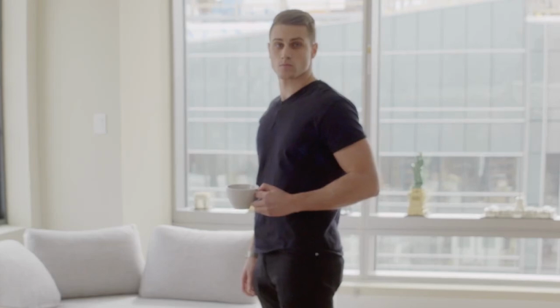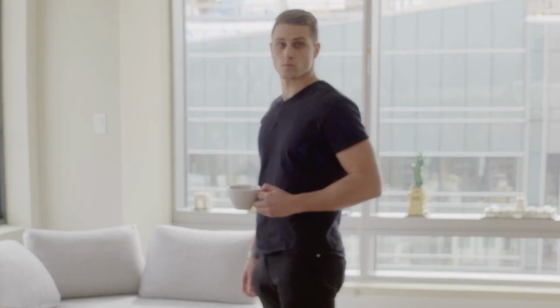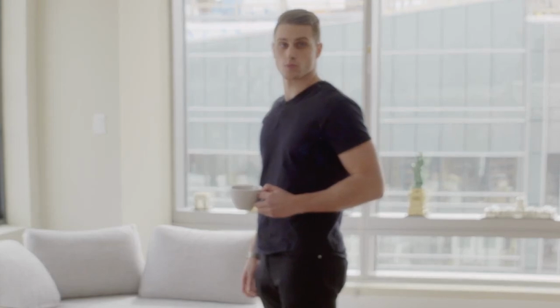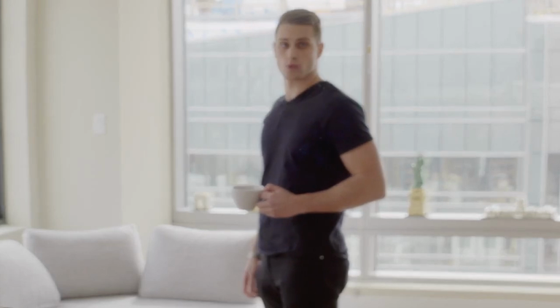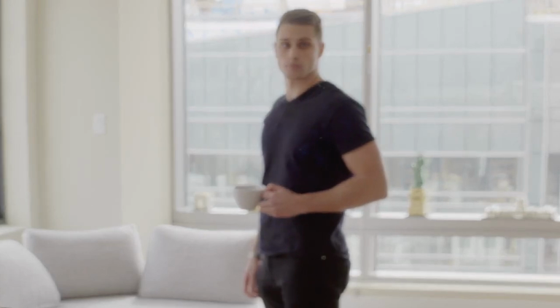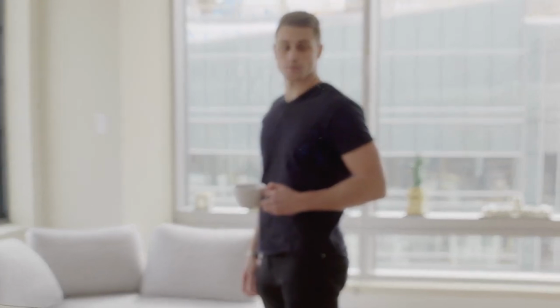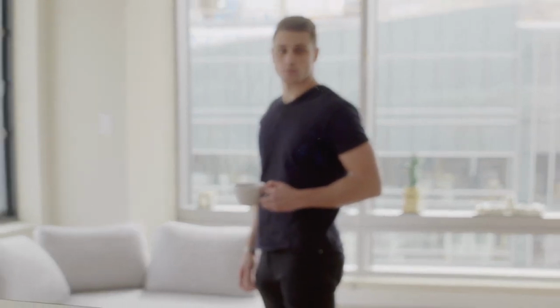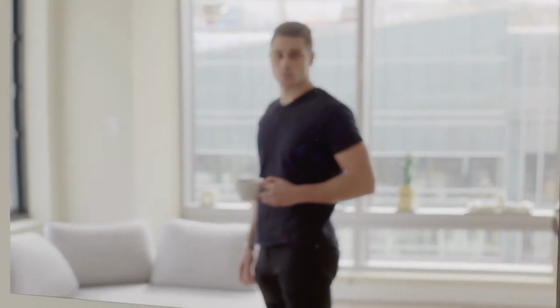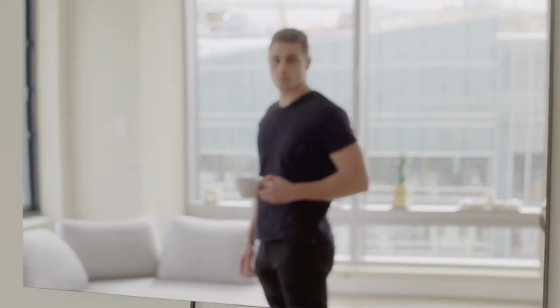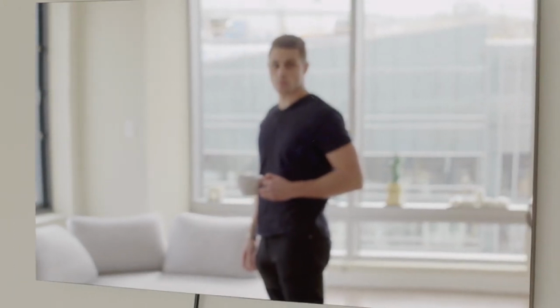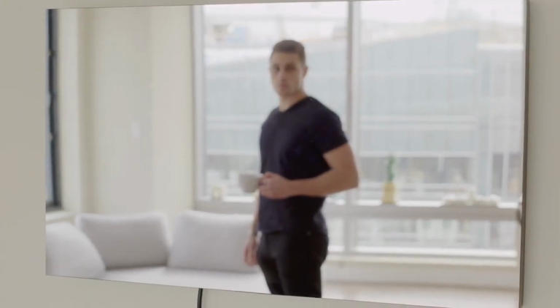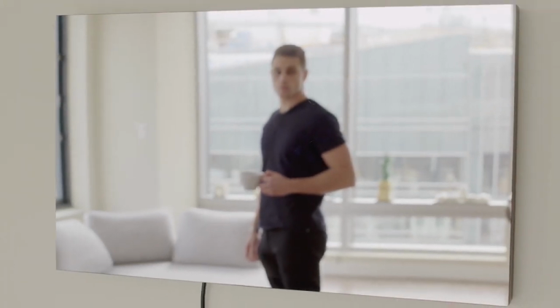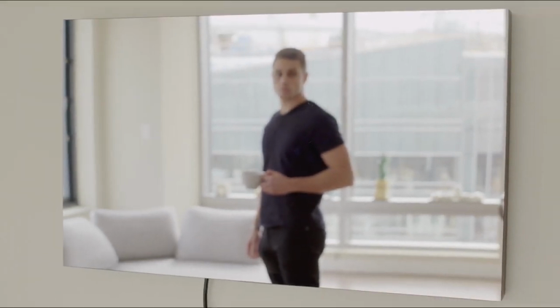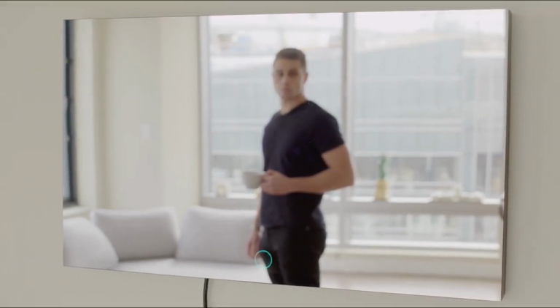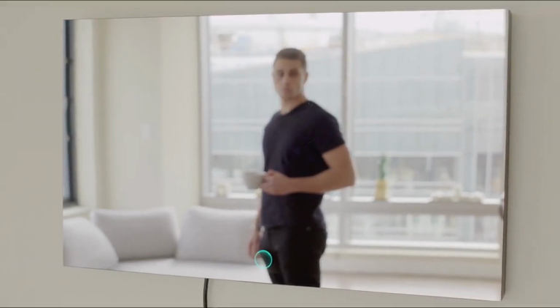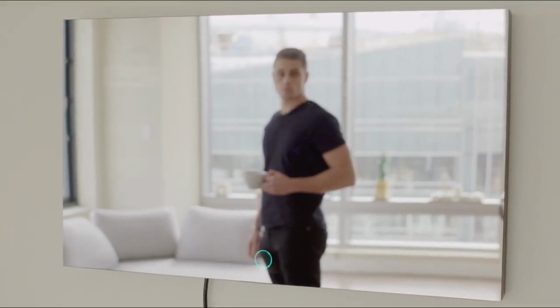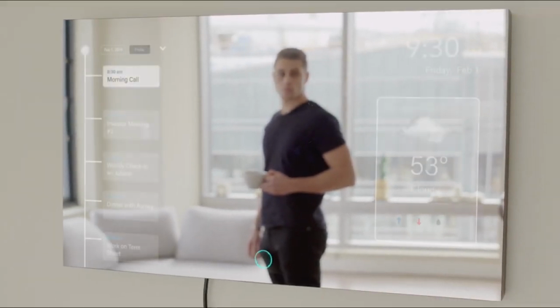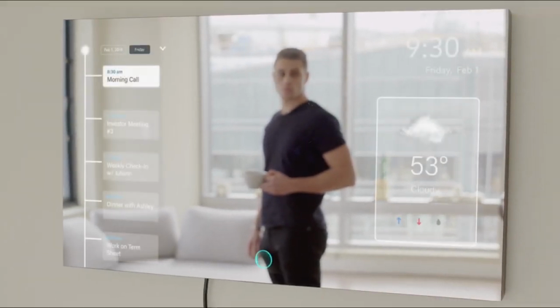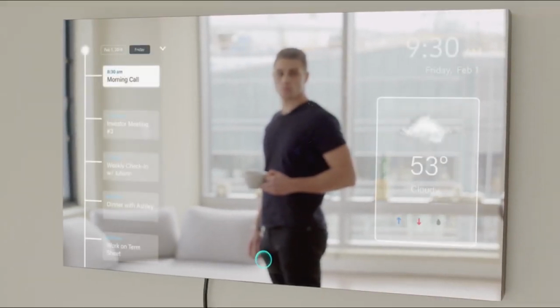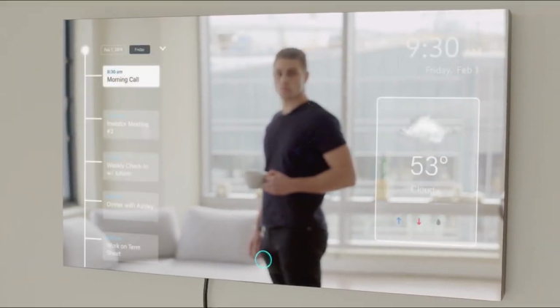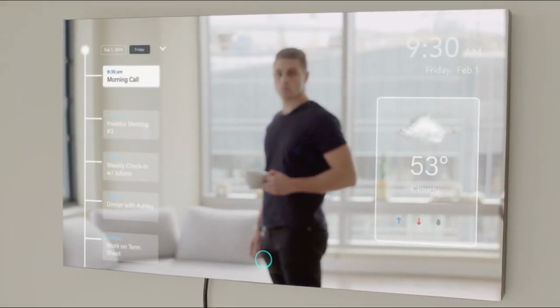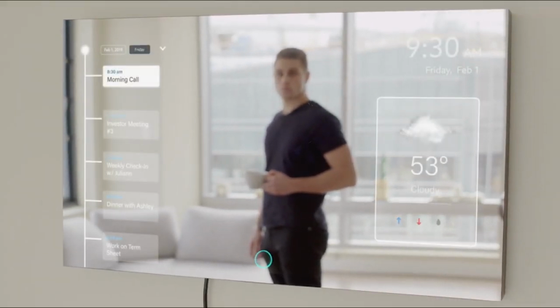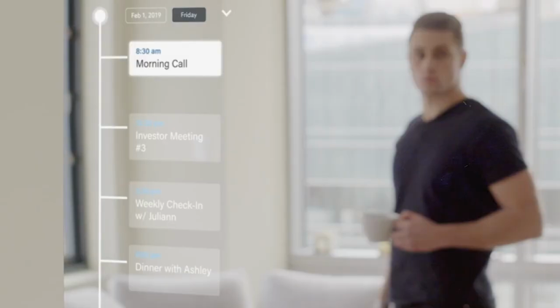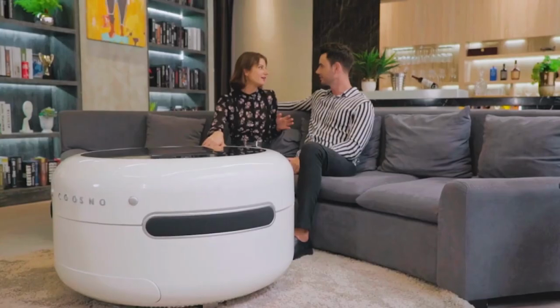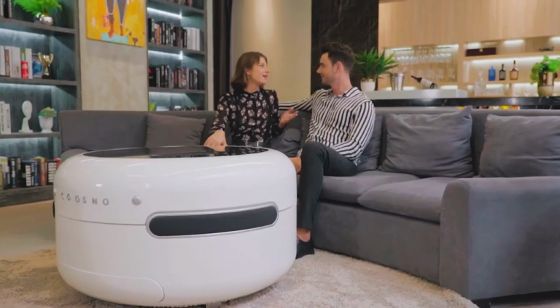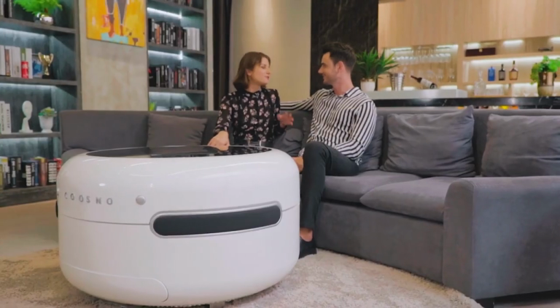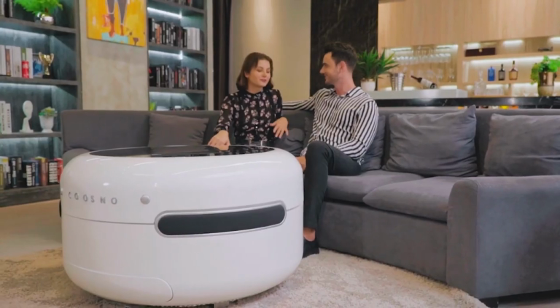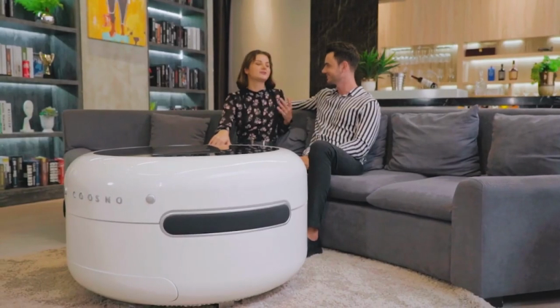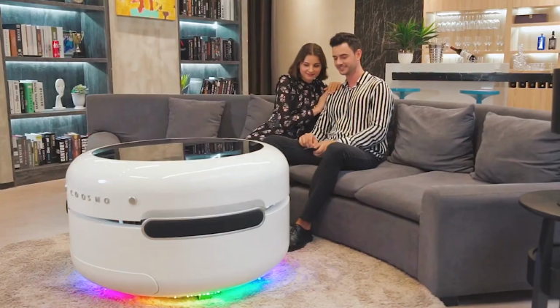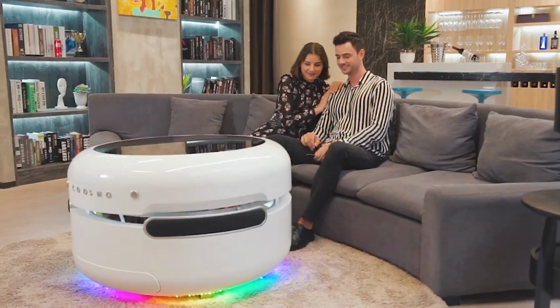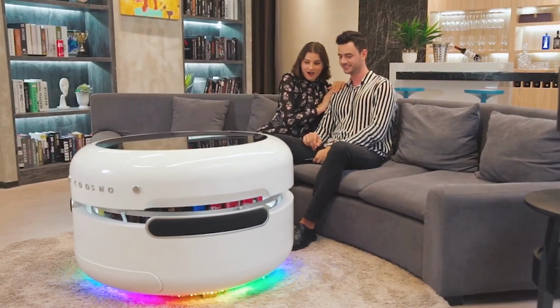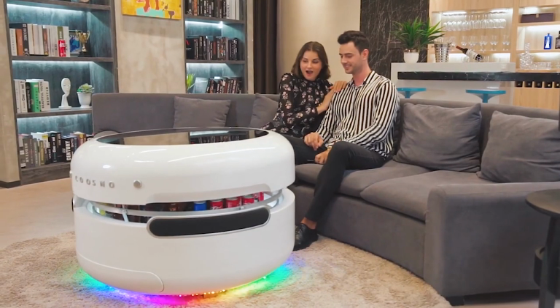Having a smart home doesn't have to break the bank, and these 10 gadgets that will take your home to the future can help your wildest dreams come true.